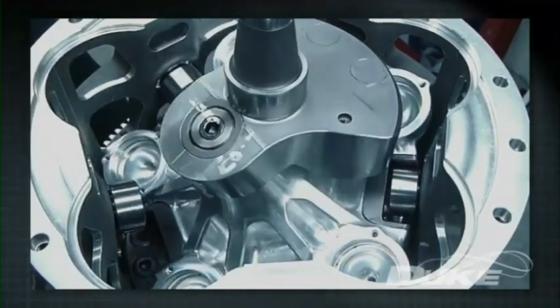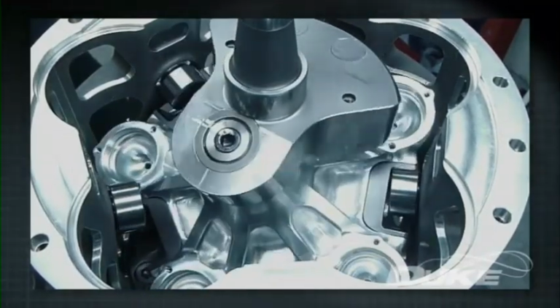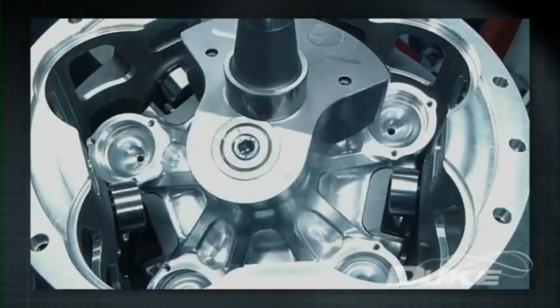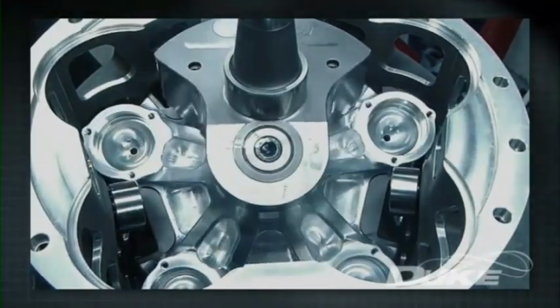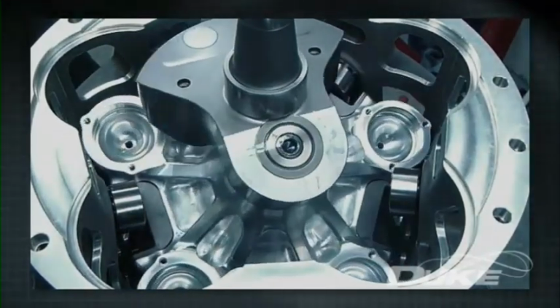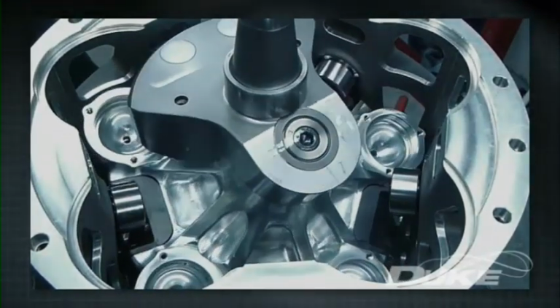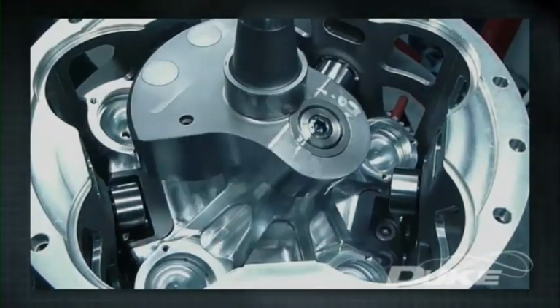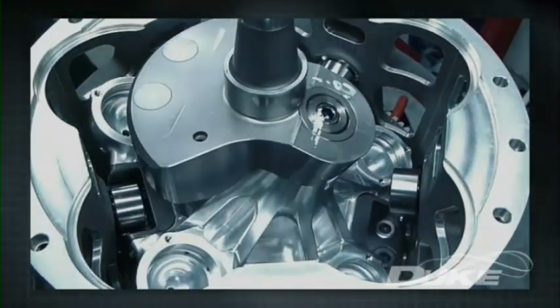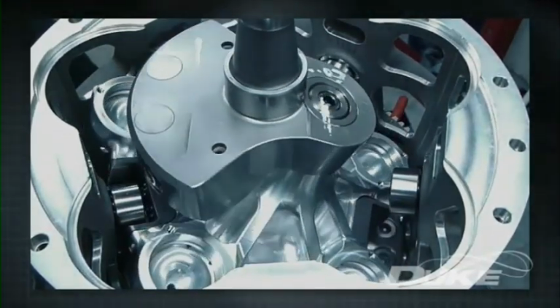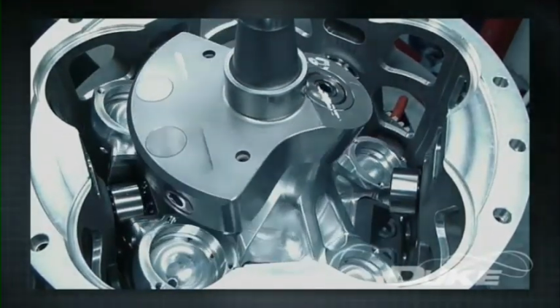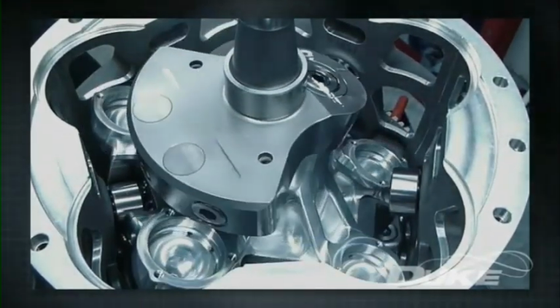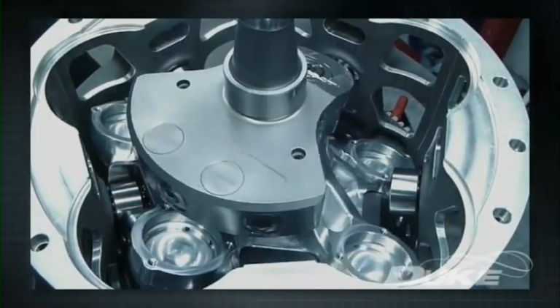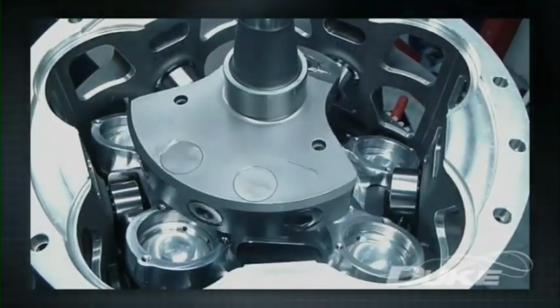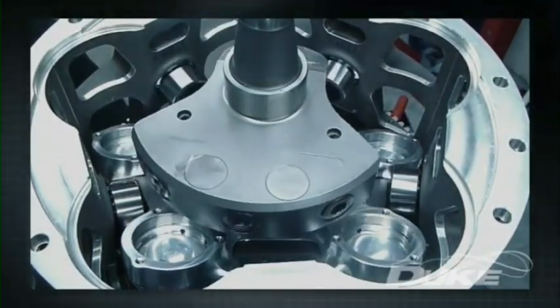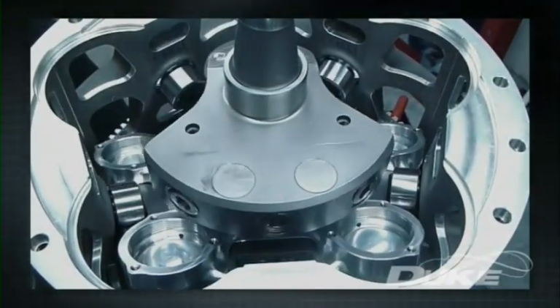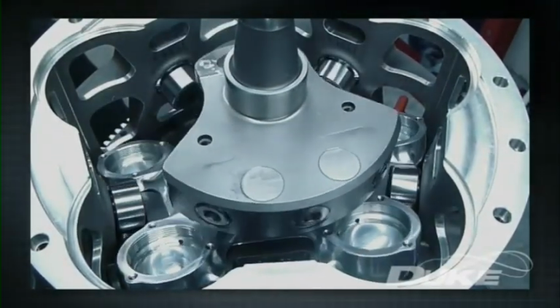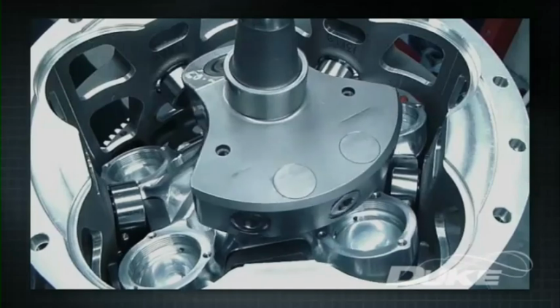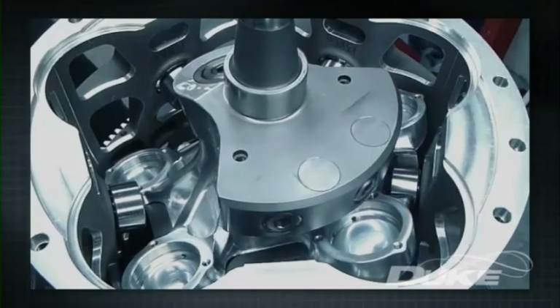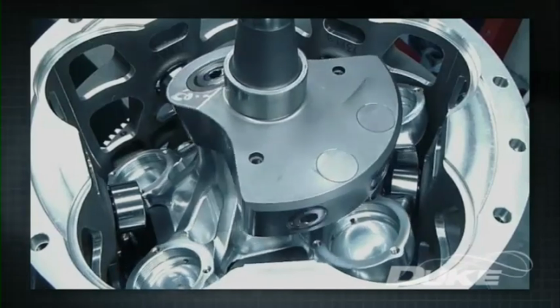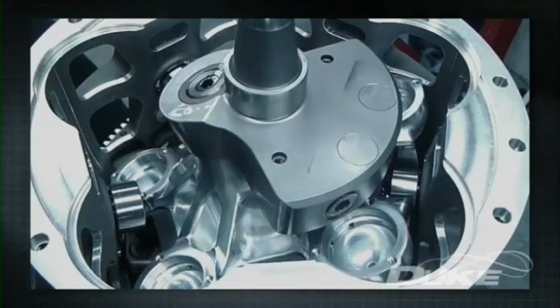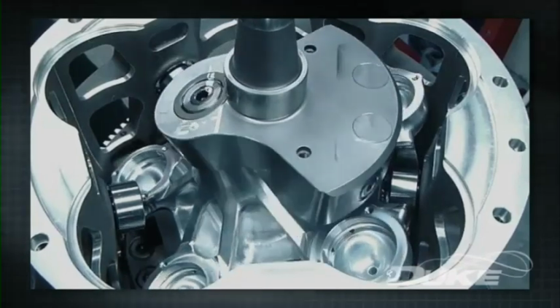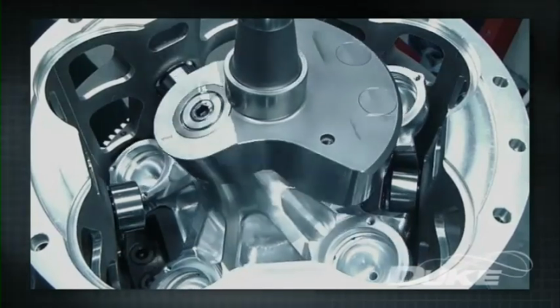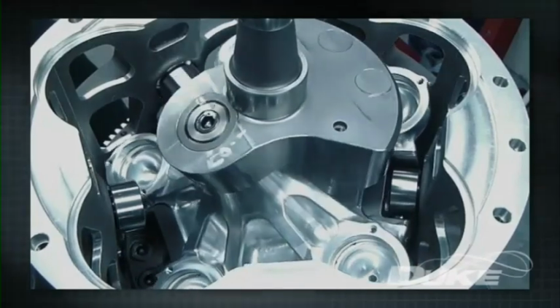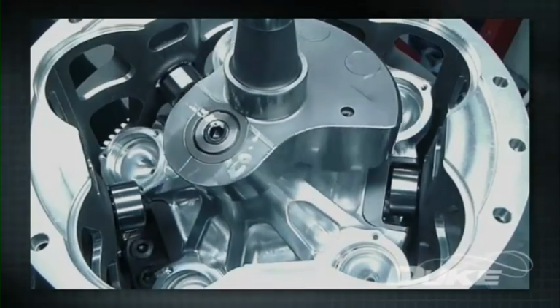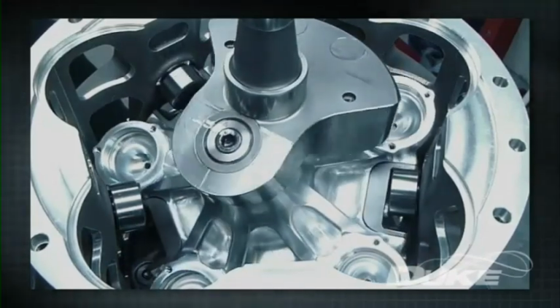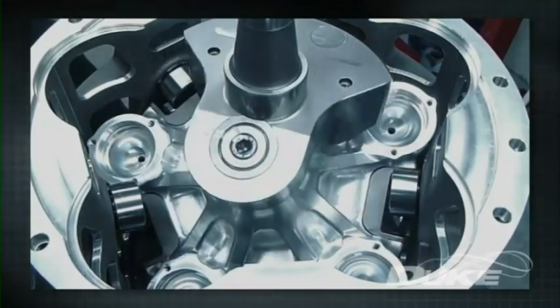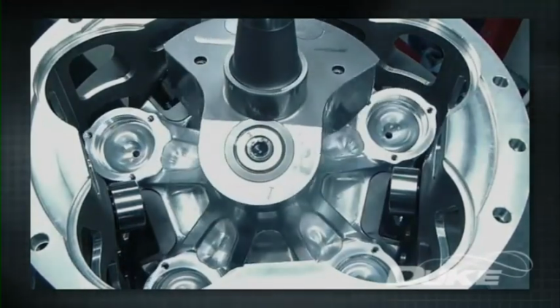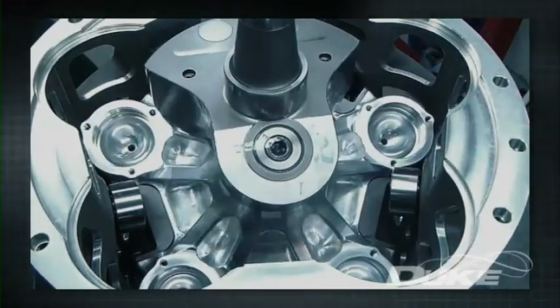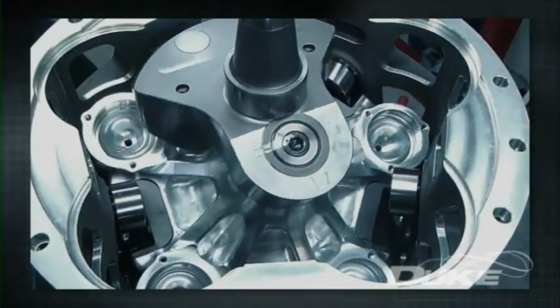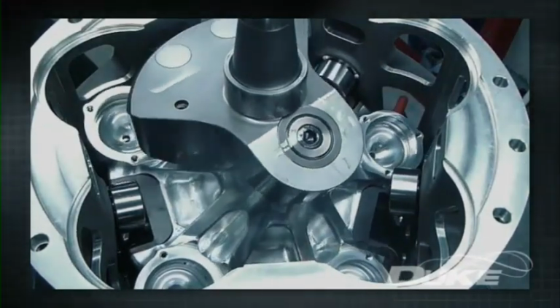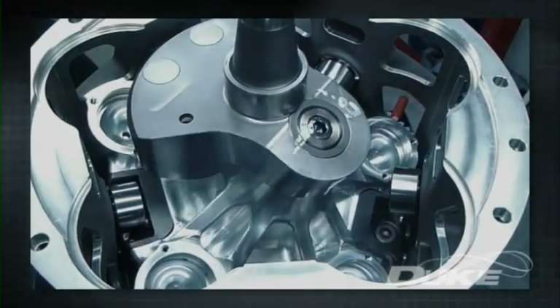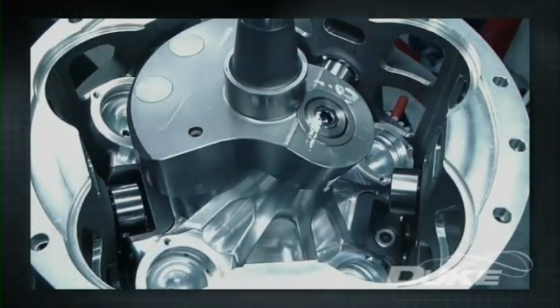The reciprocator, in turn, drives a central crankshaft in the opposite direction — a key to many of the Duke engine's advantages.